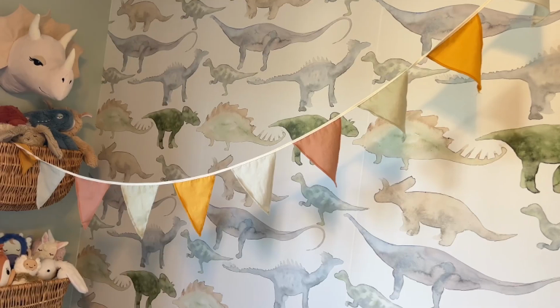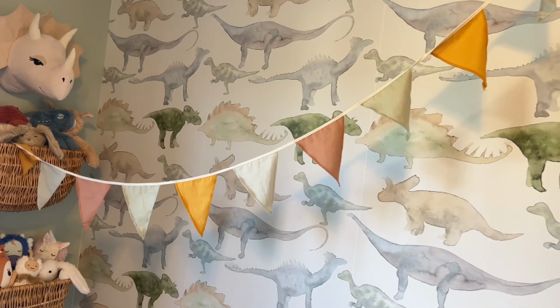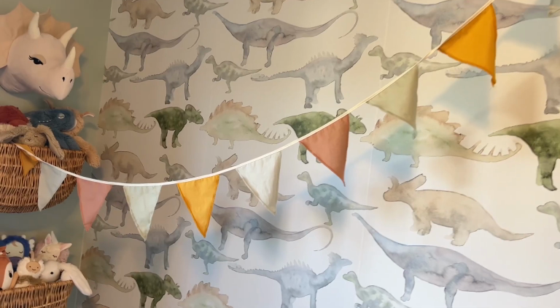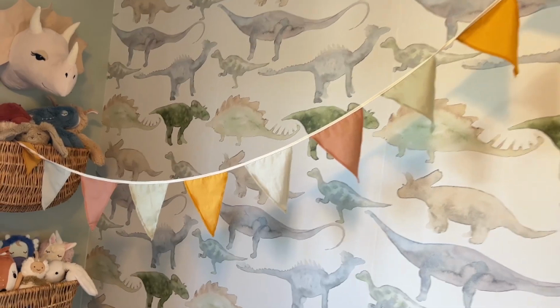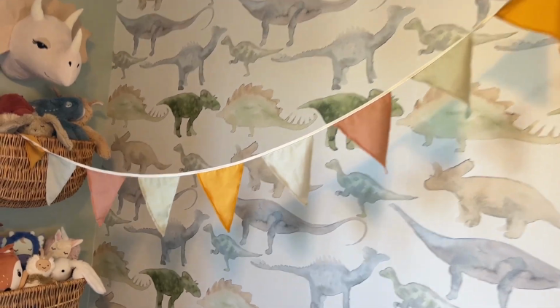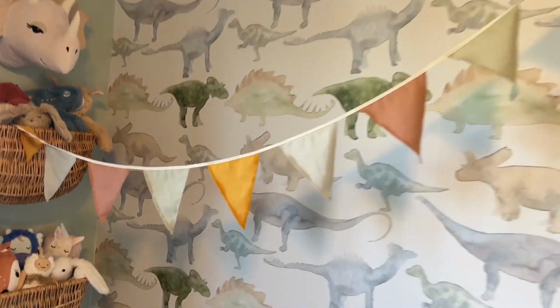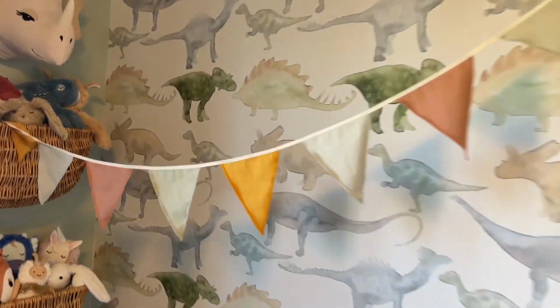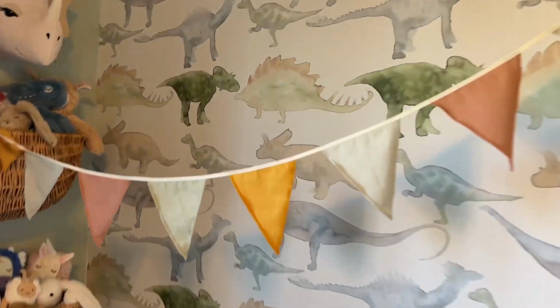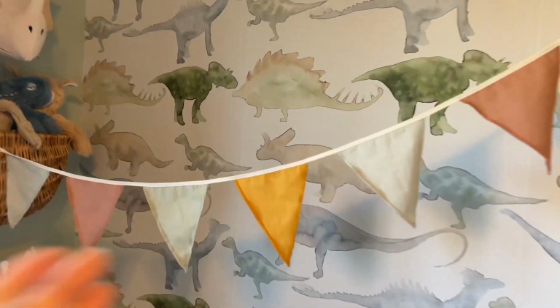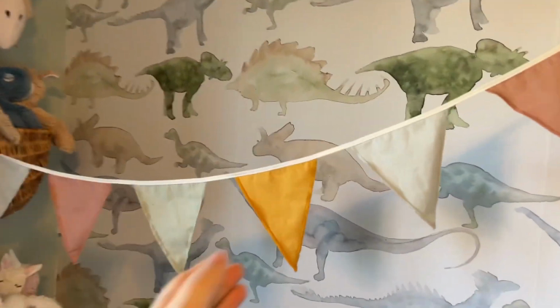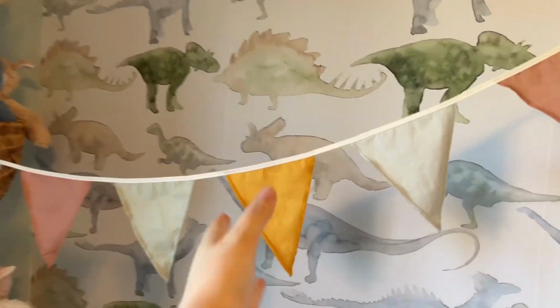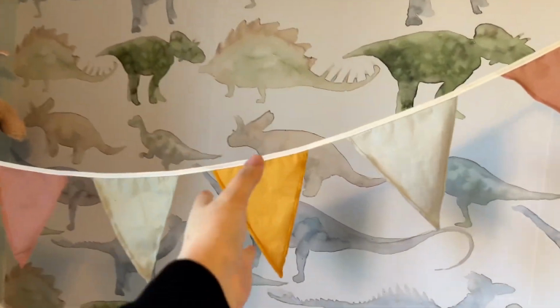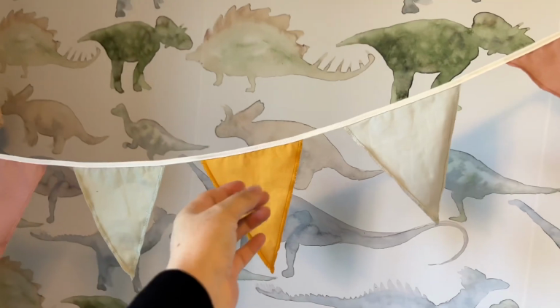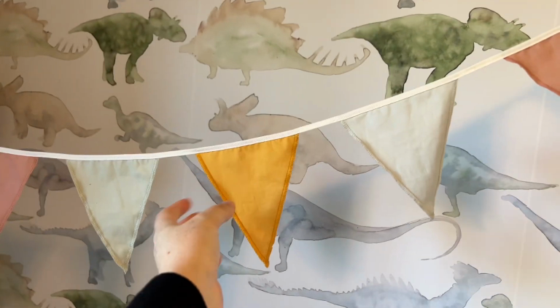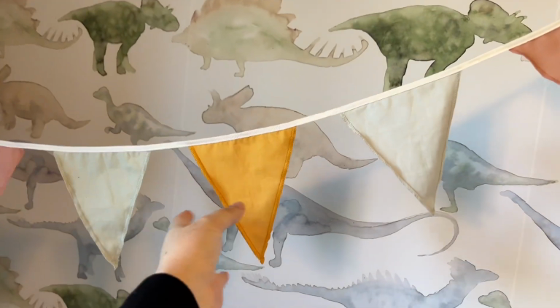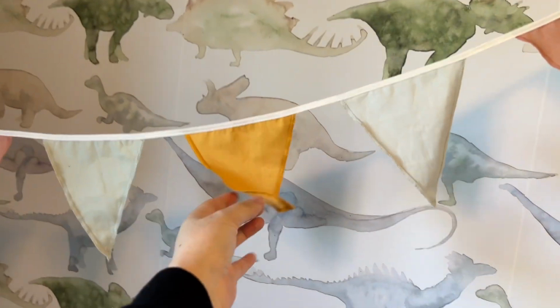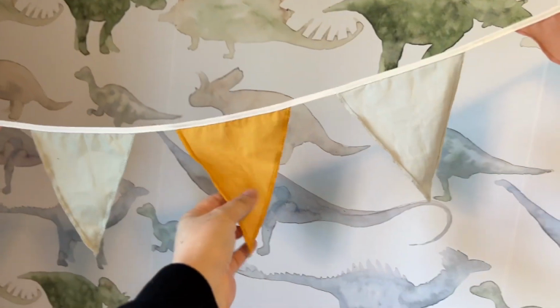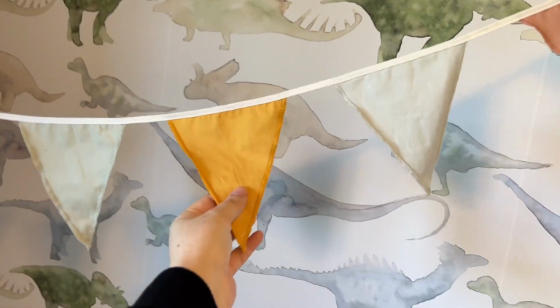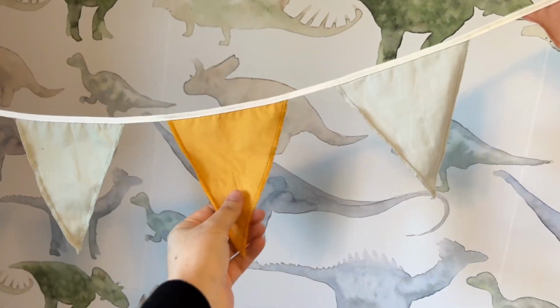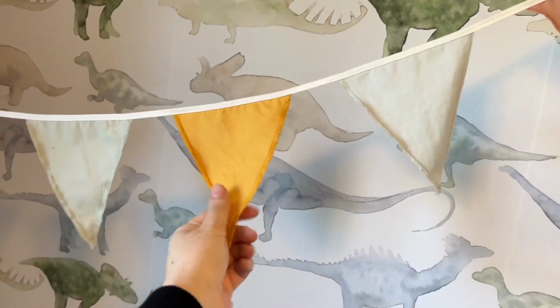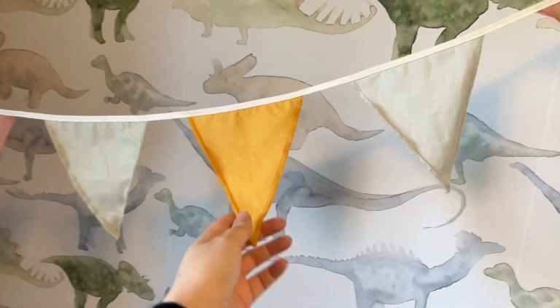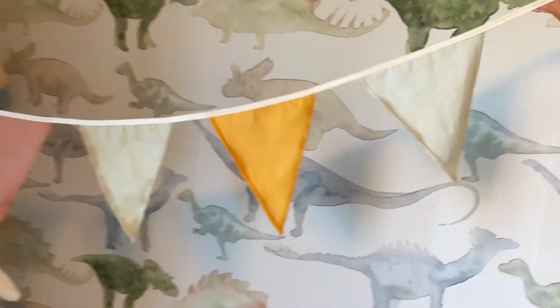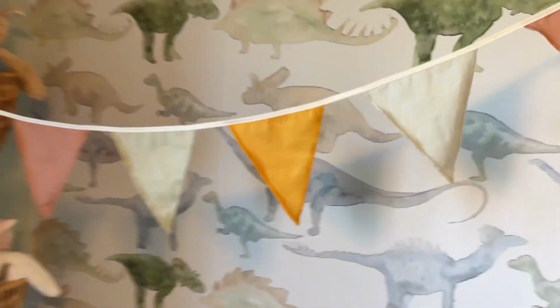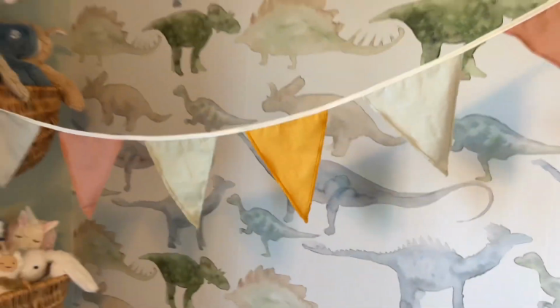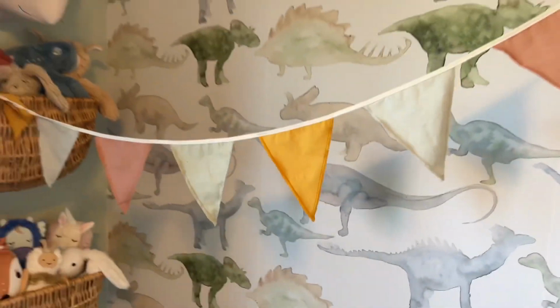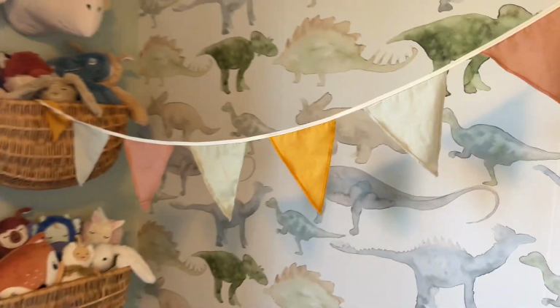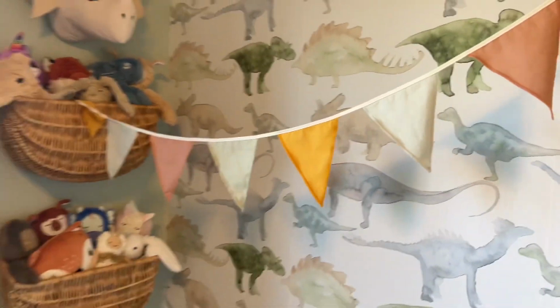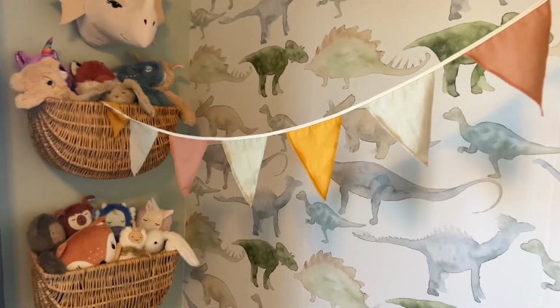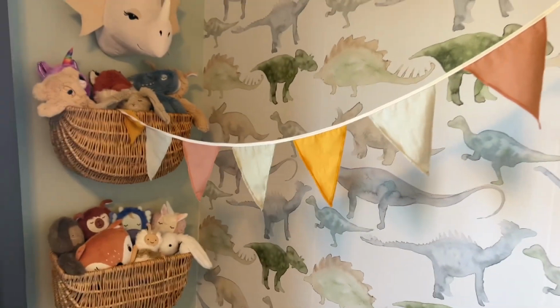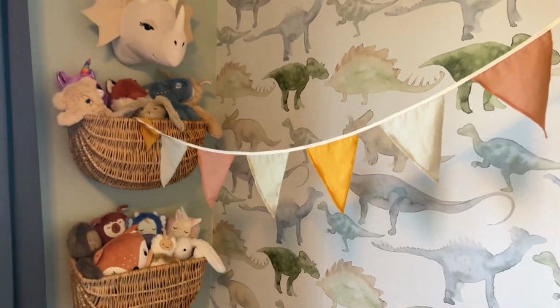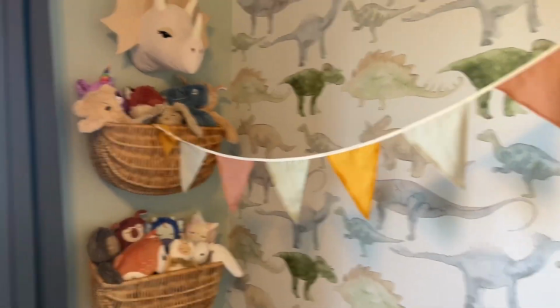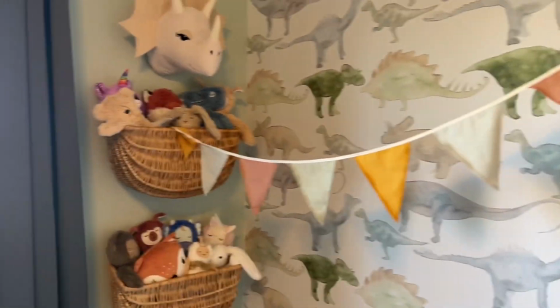This flag banner is from H&M Home. They always have different ones on there at a great price.